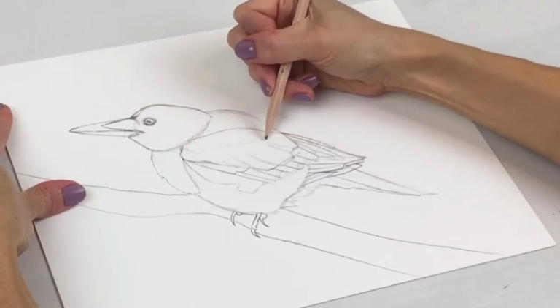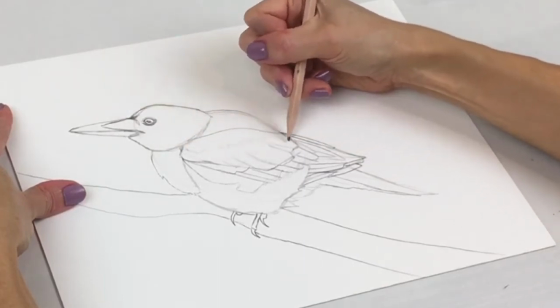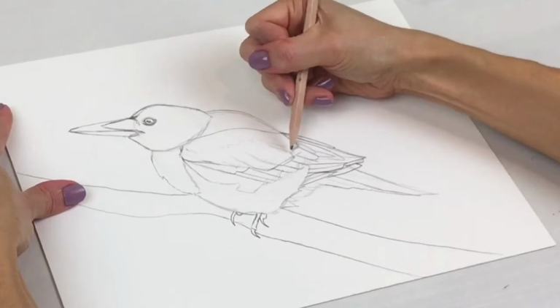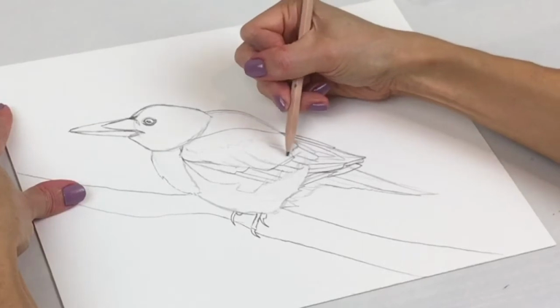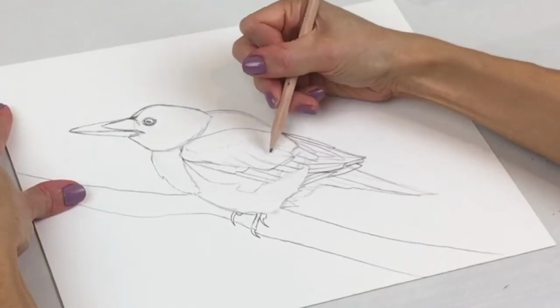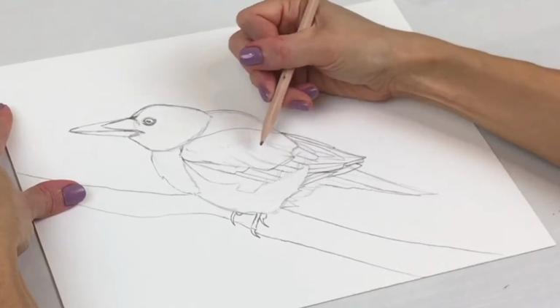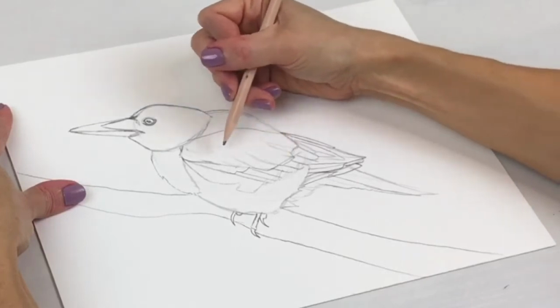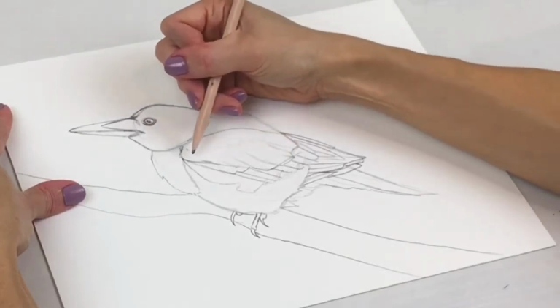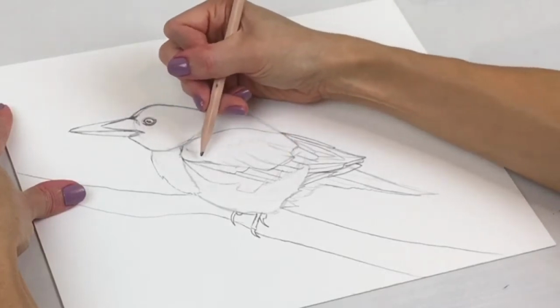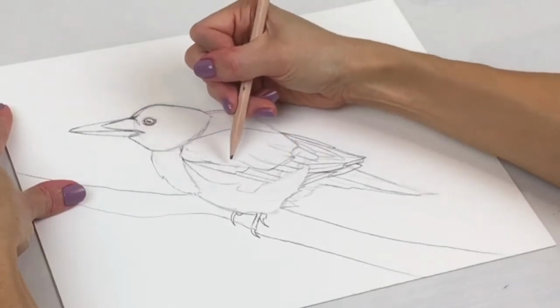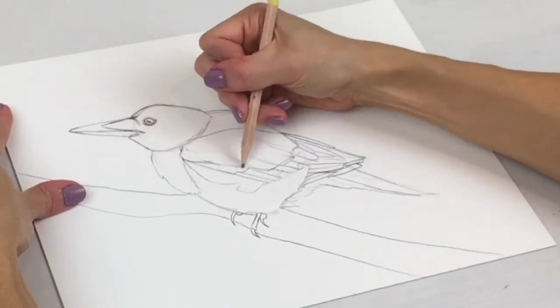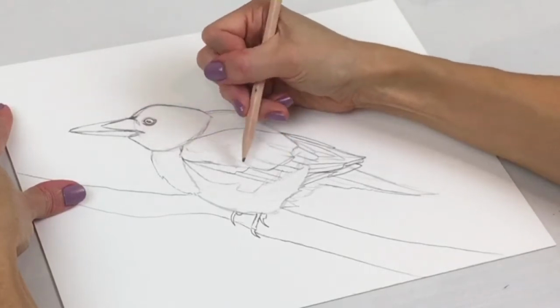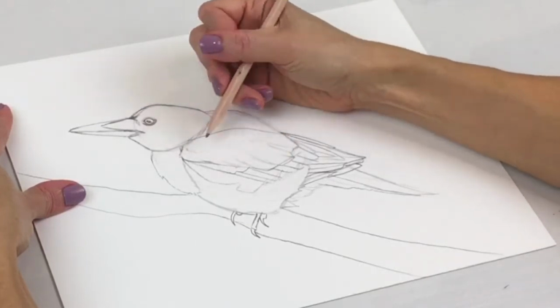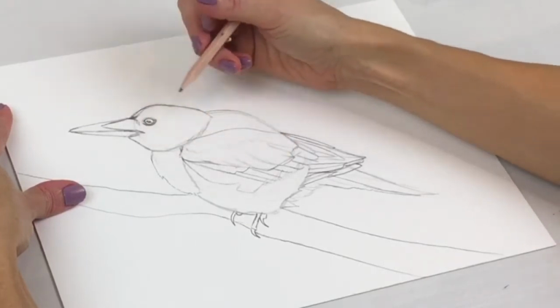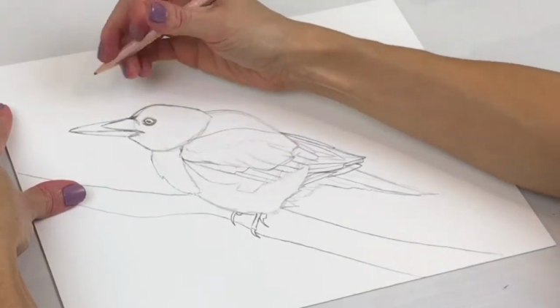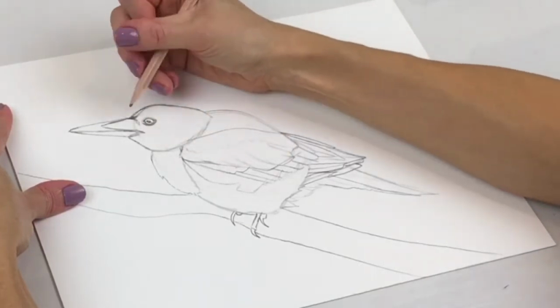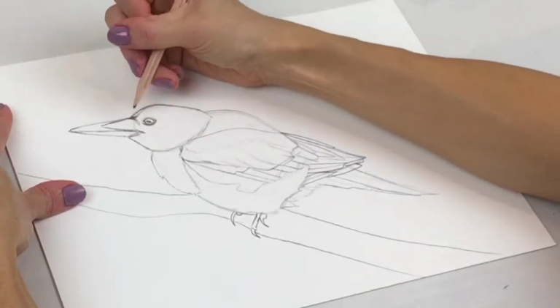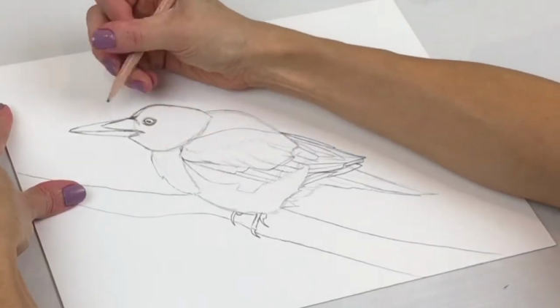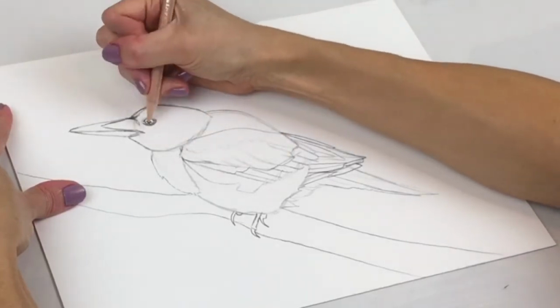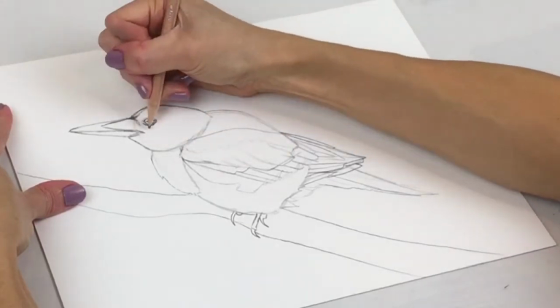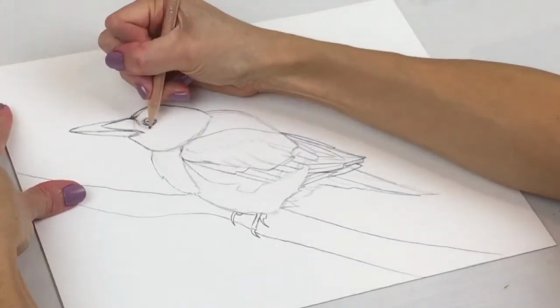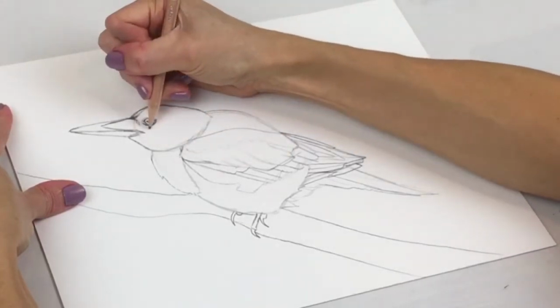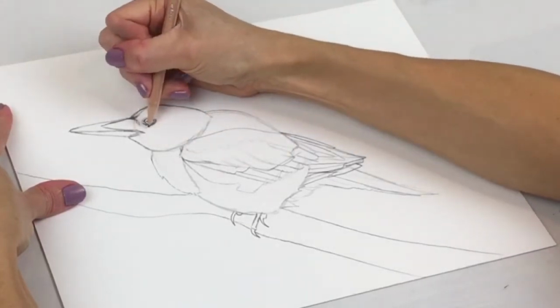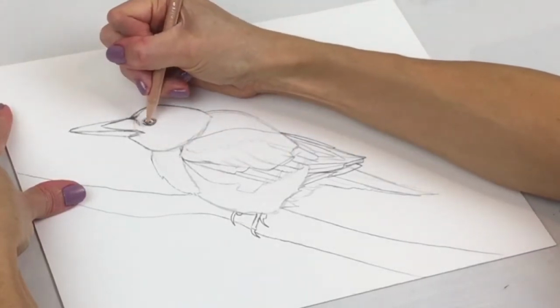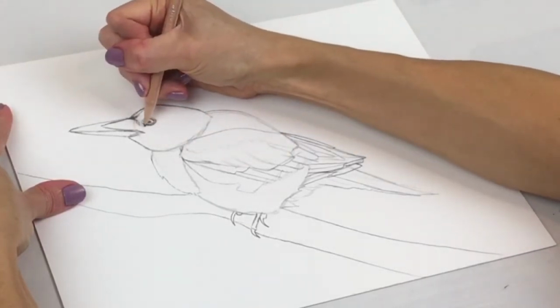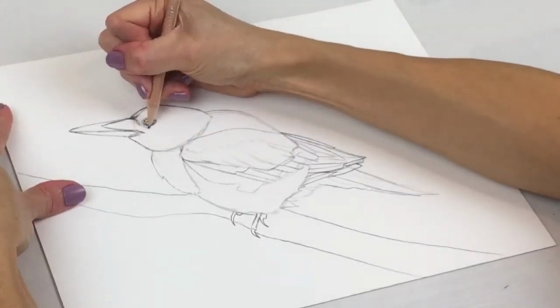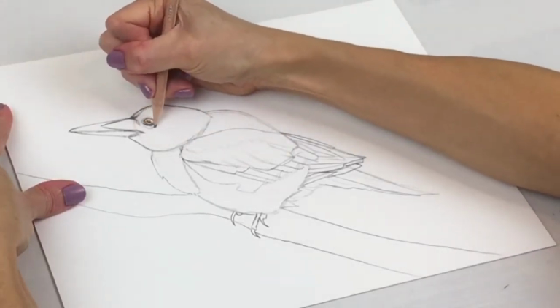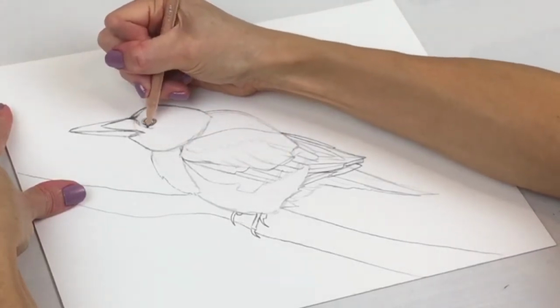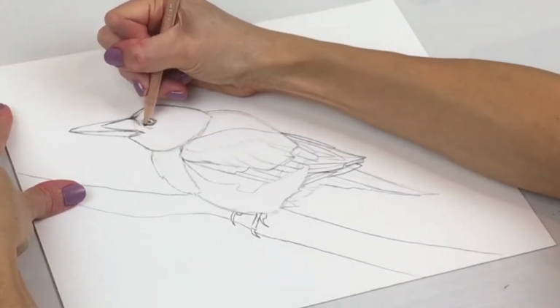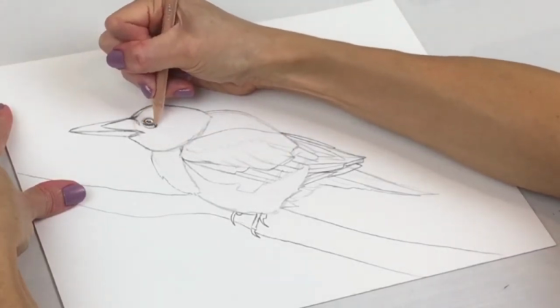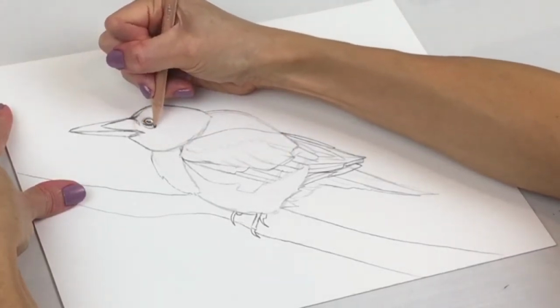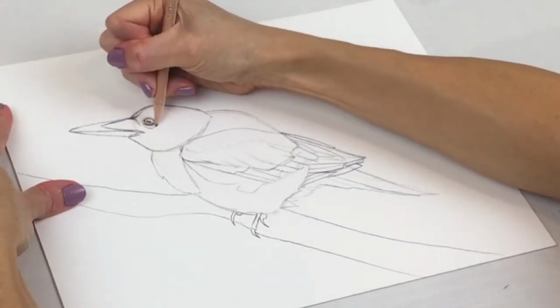Now take some time to add the detailed markings on the bird. Follow along with me and watch closely.